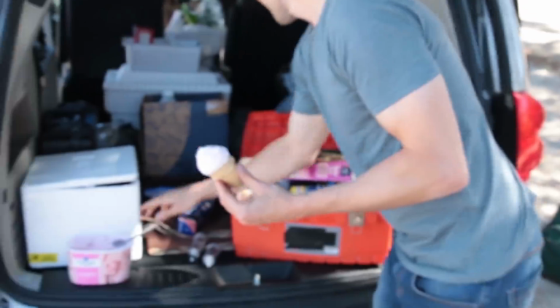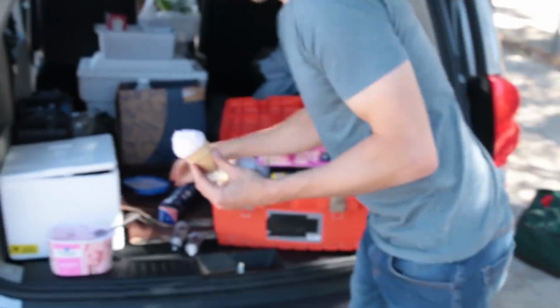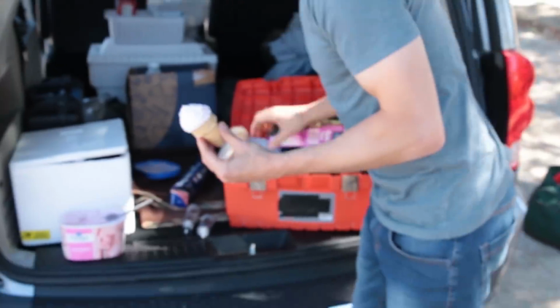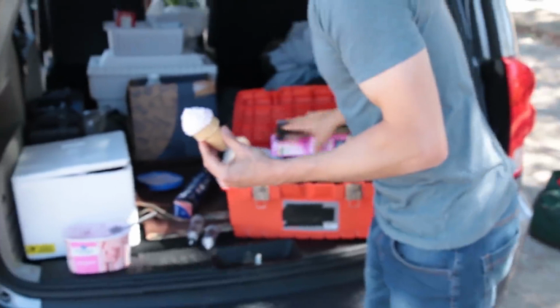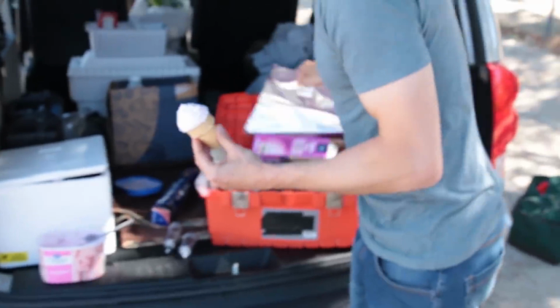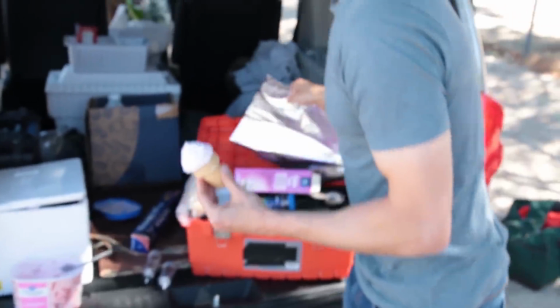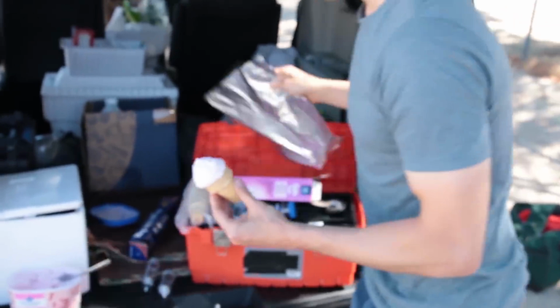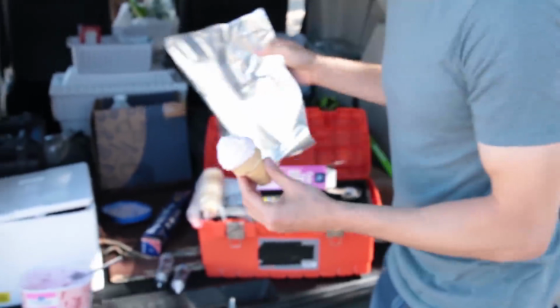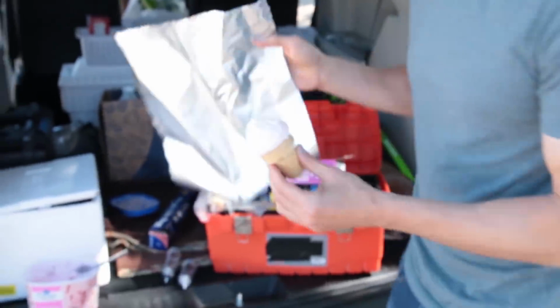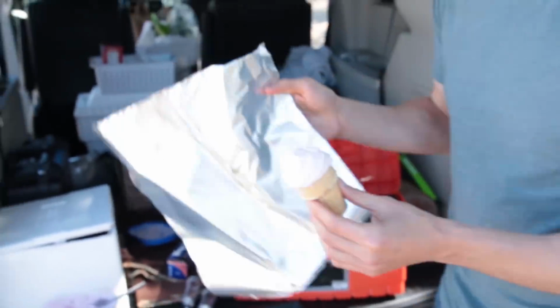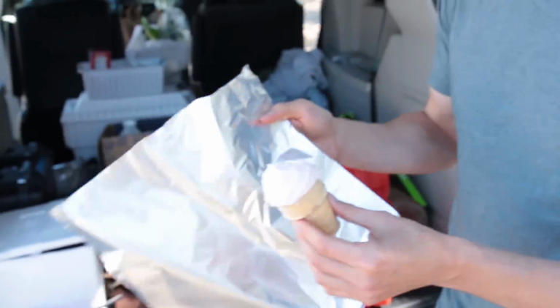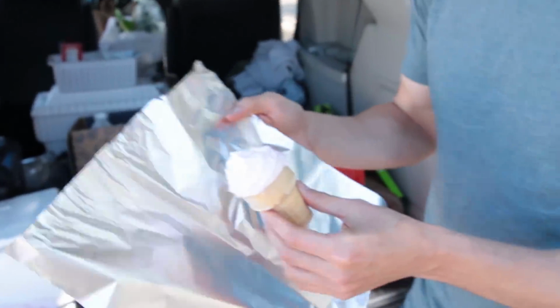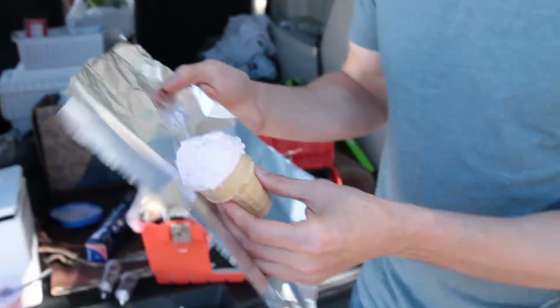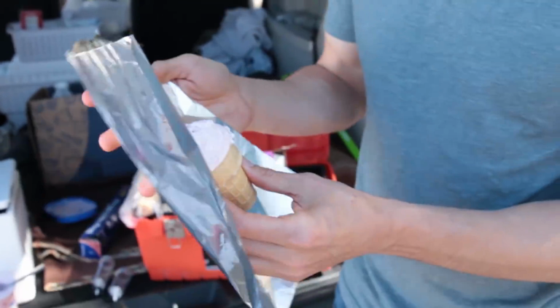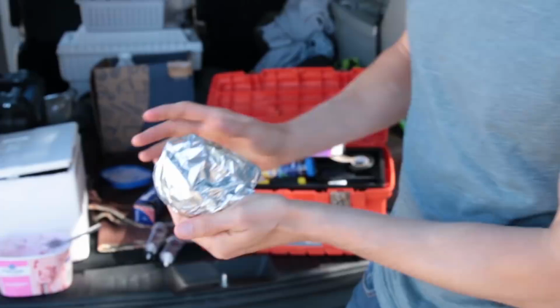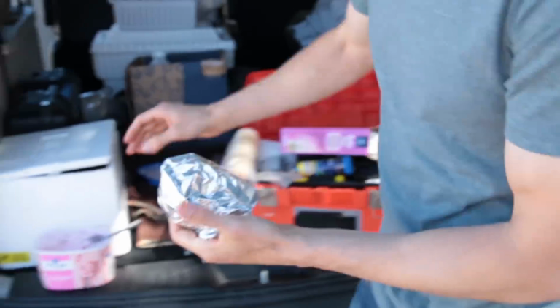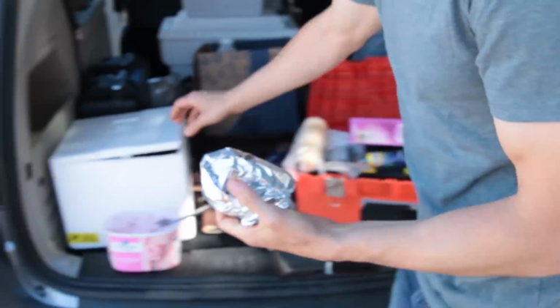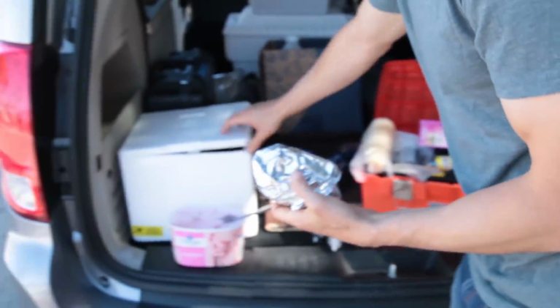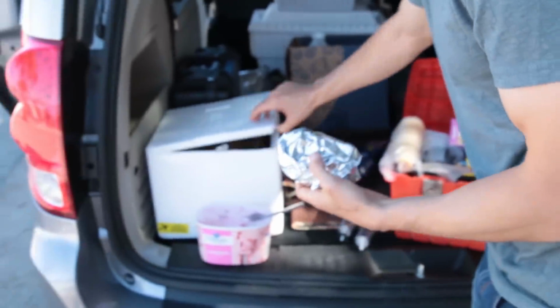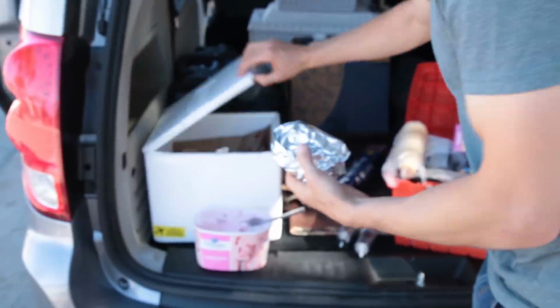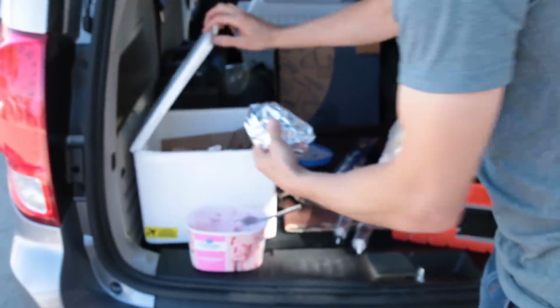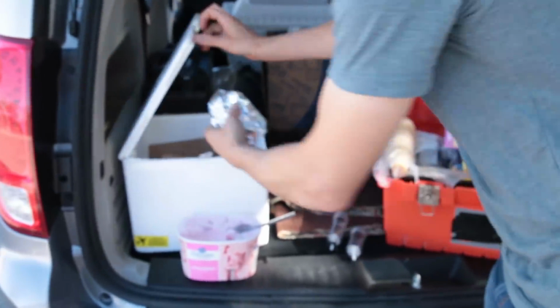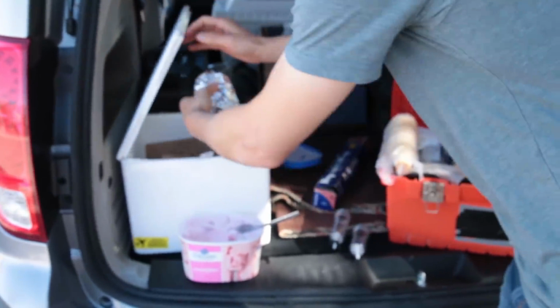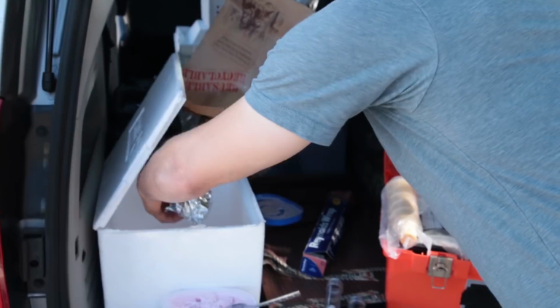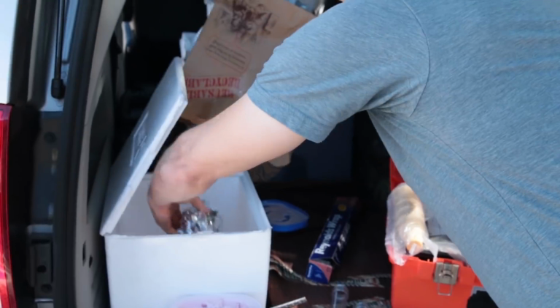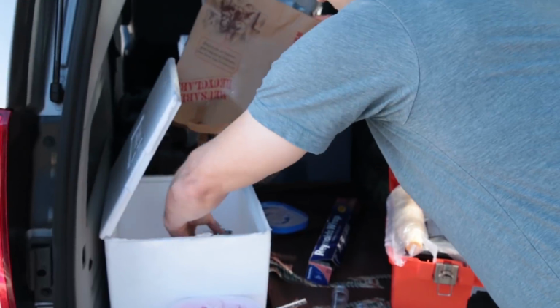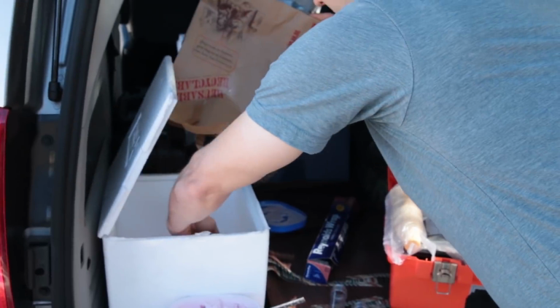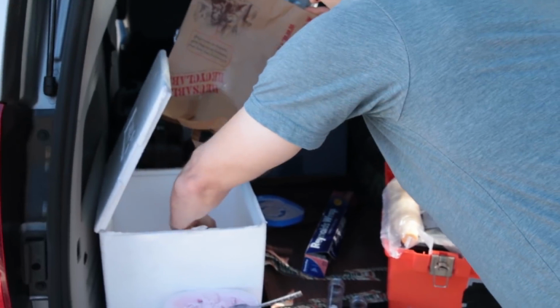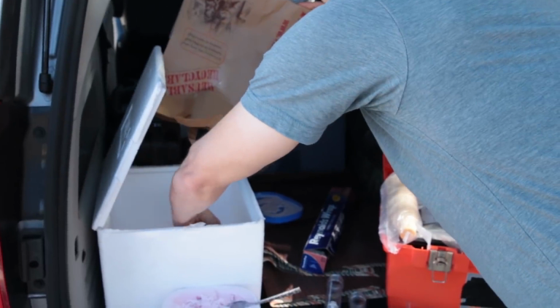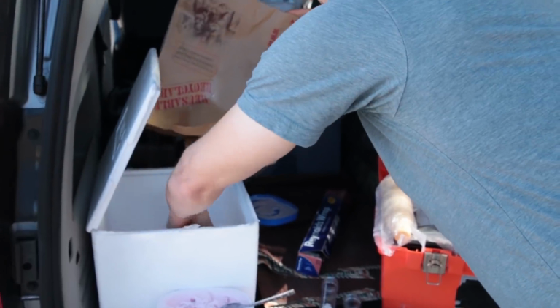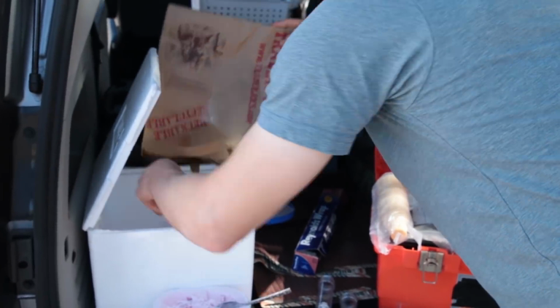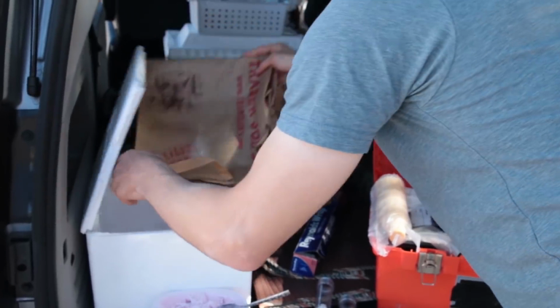Then we're going to wrap it up and put it on dry ice — literally put it right on top.